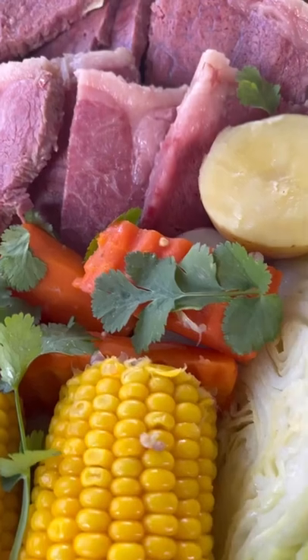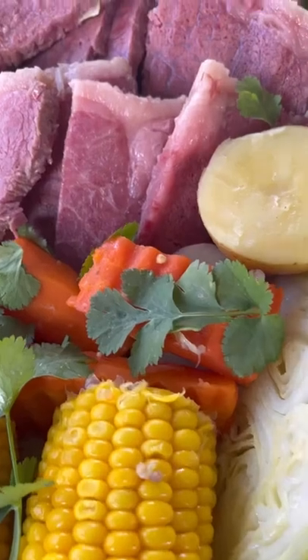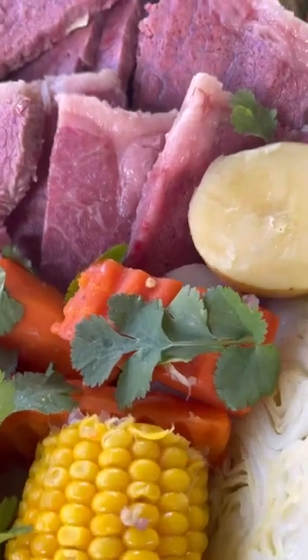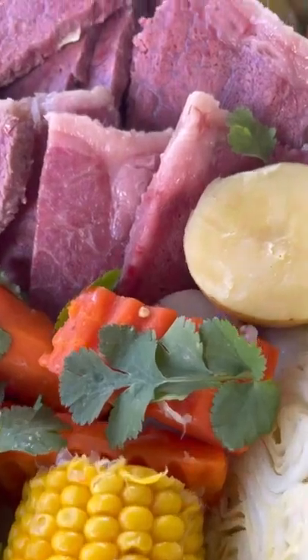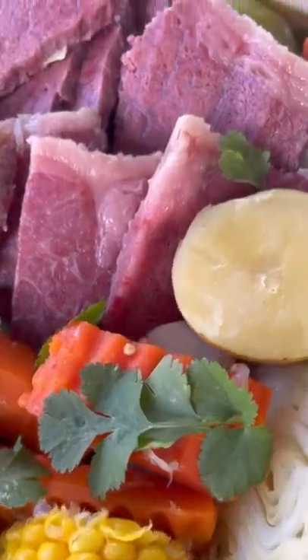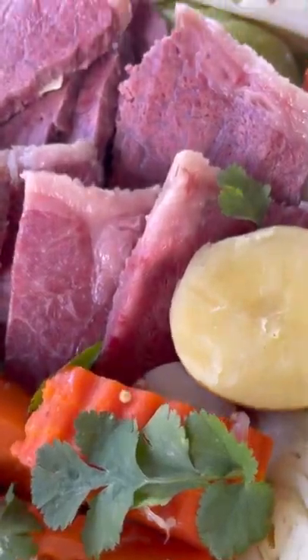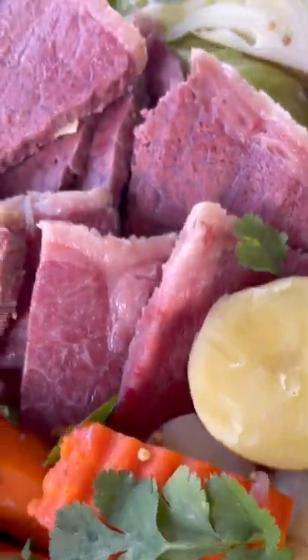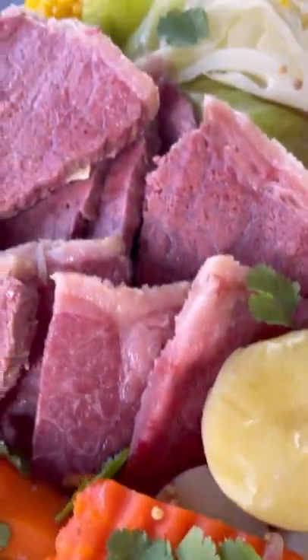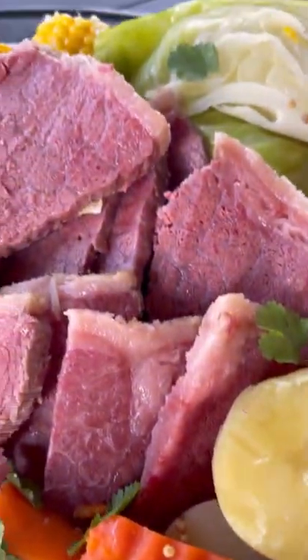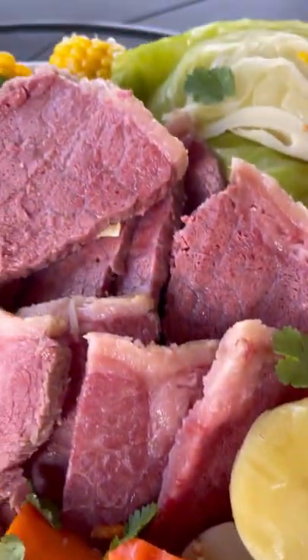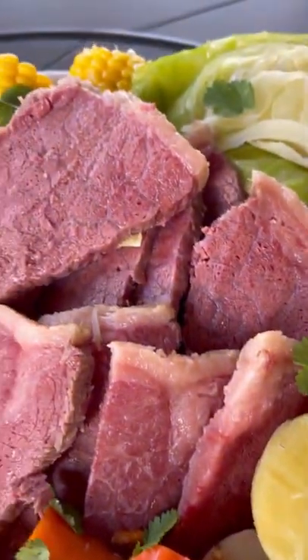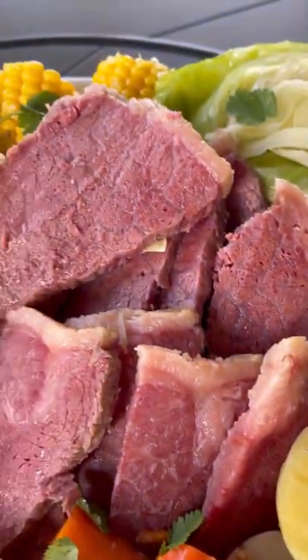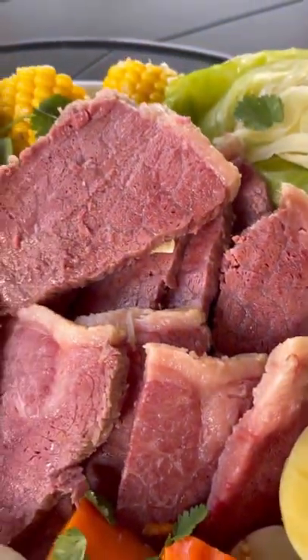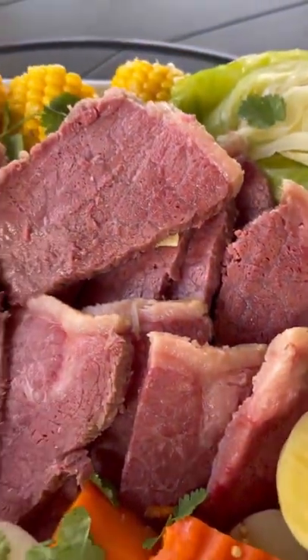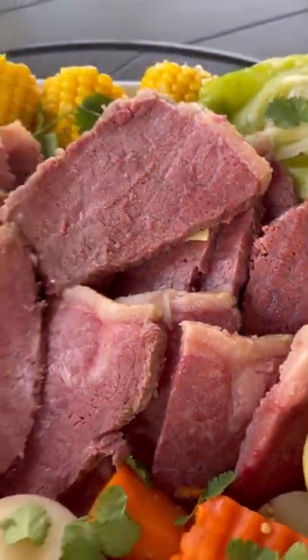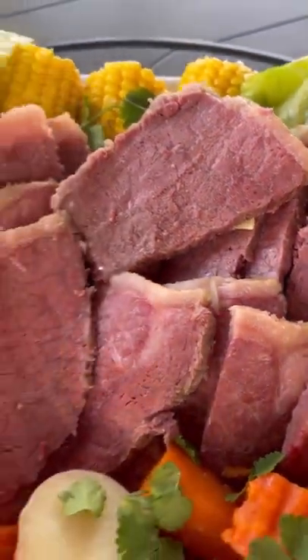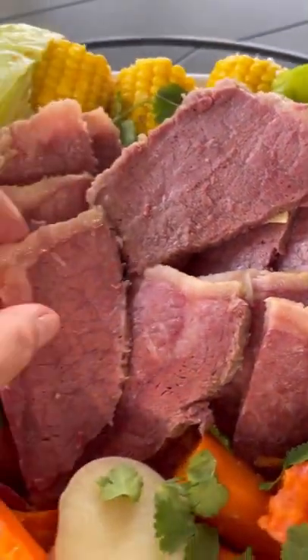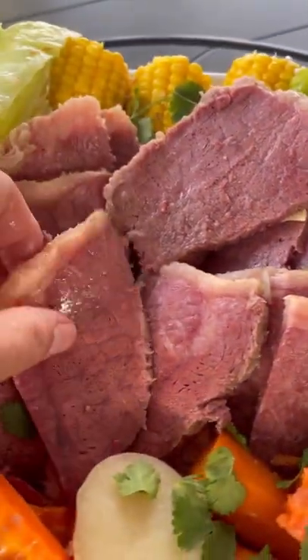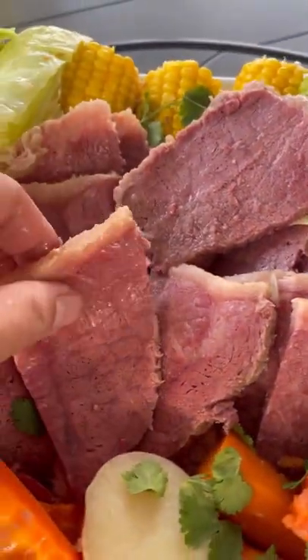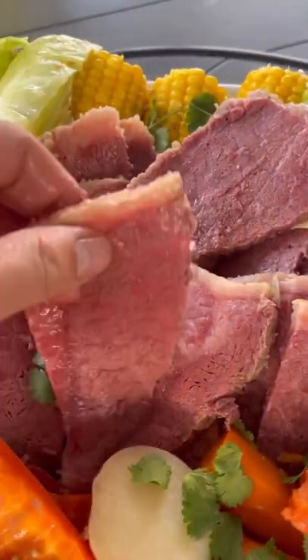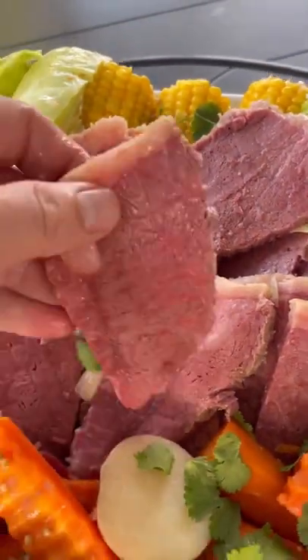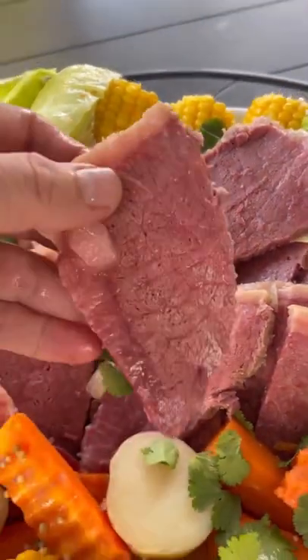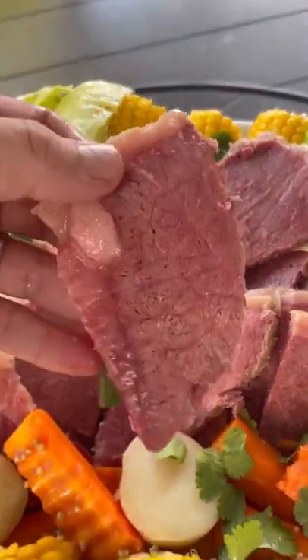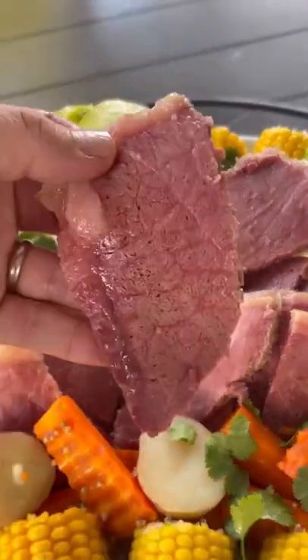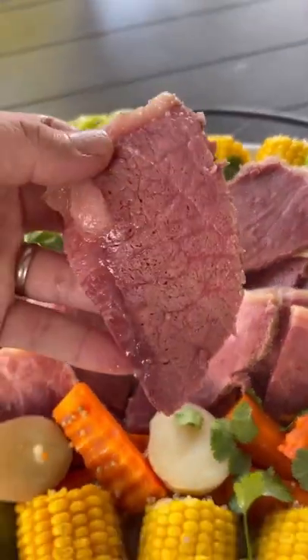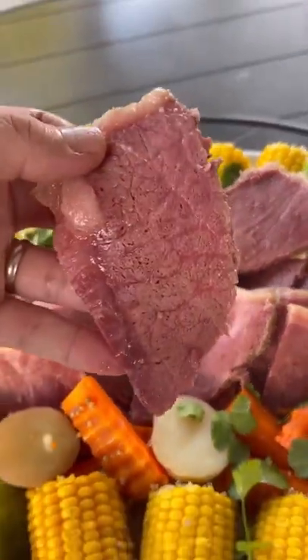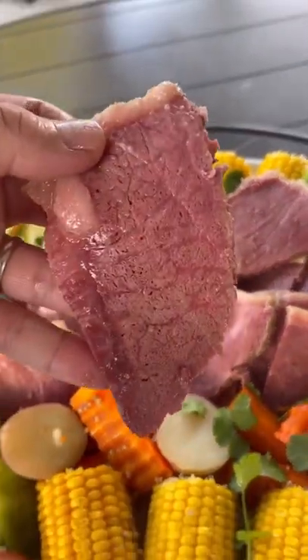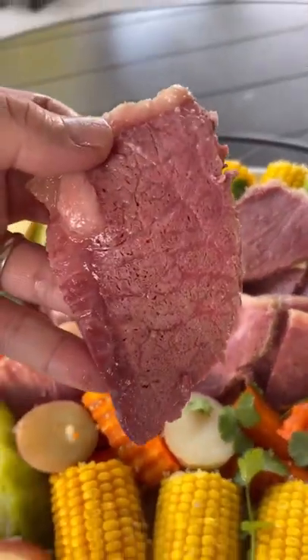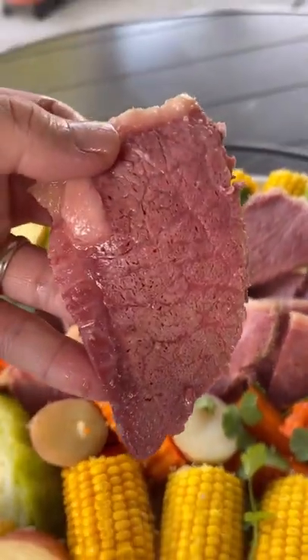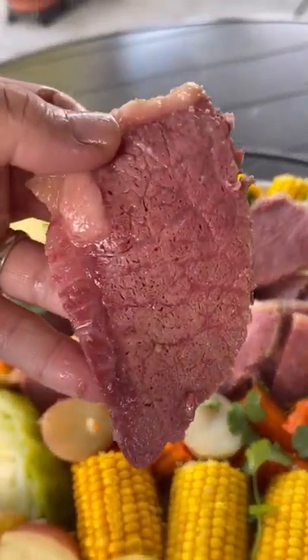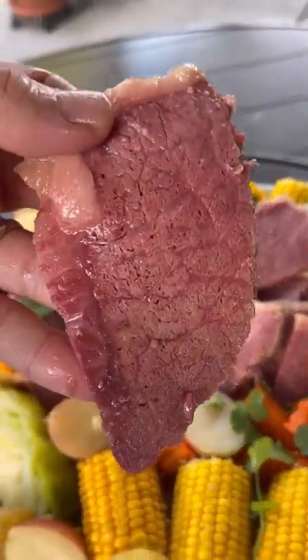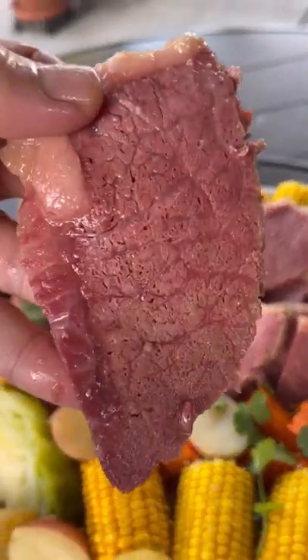Corned beef and cabbage was something I ate with my family multiple times a year and not just on St. Patrick's Day. Let's make it.